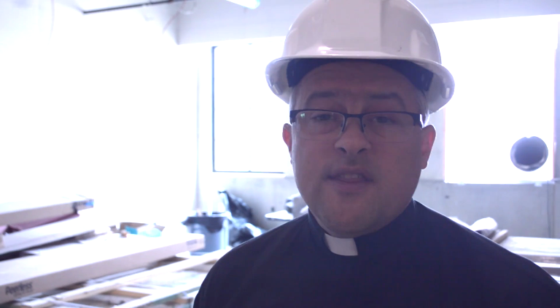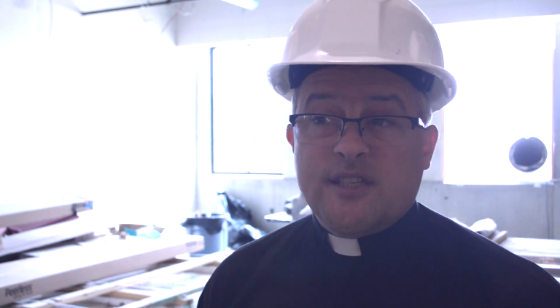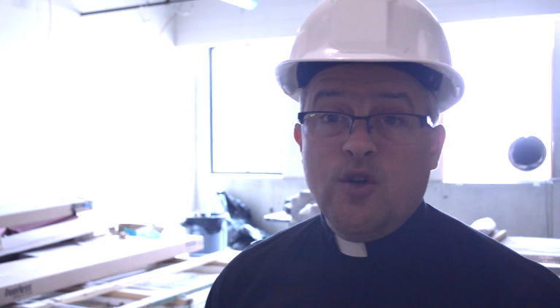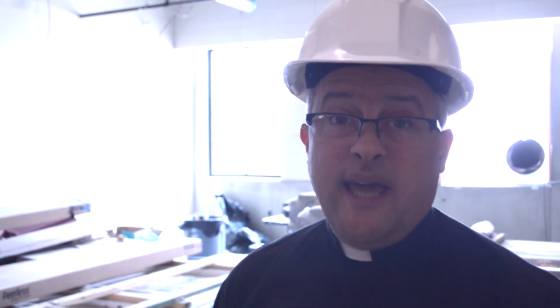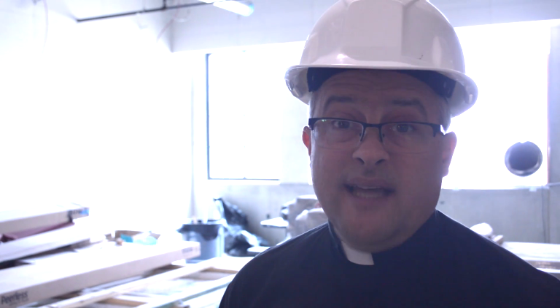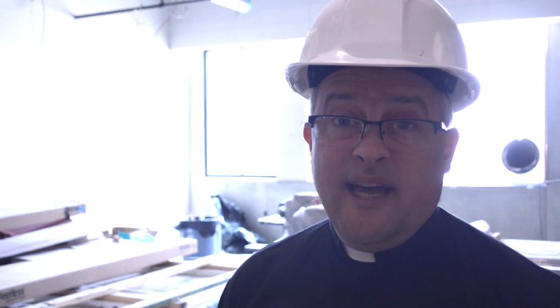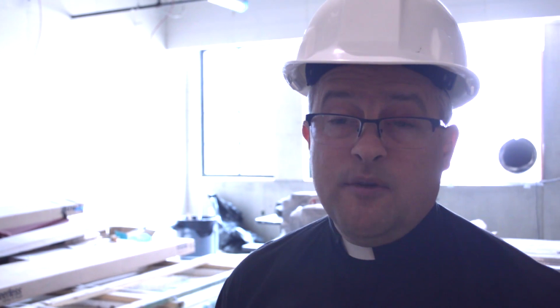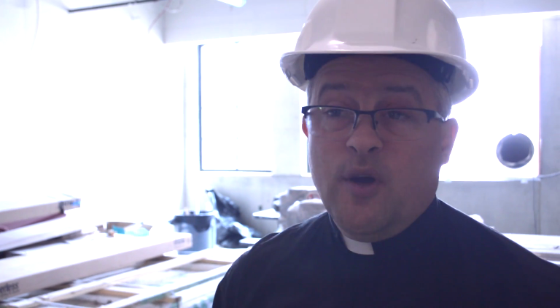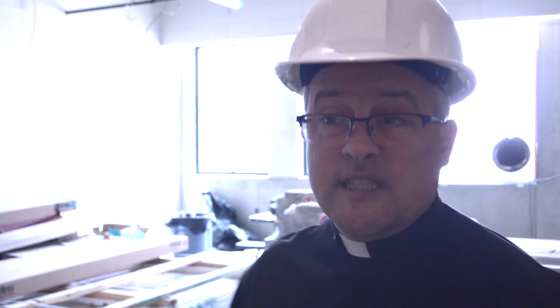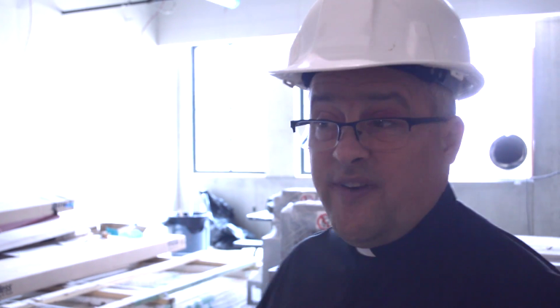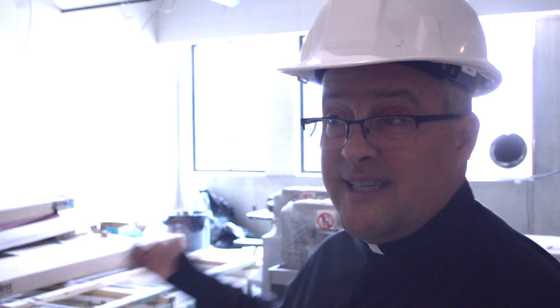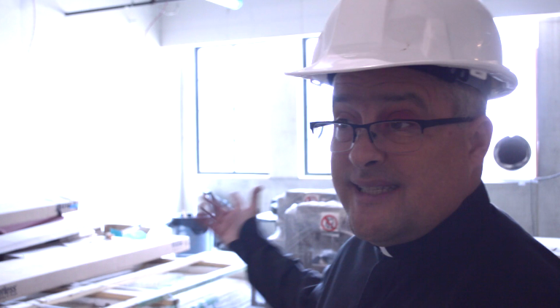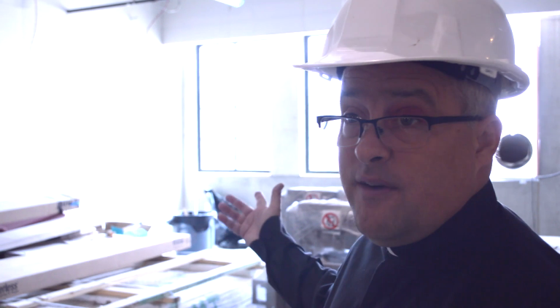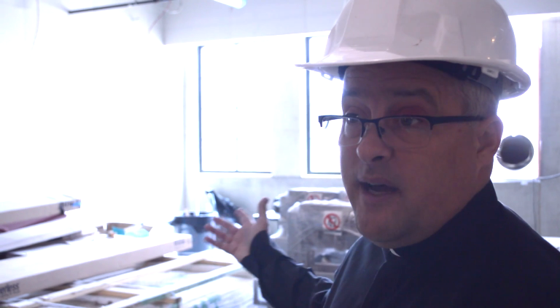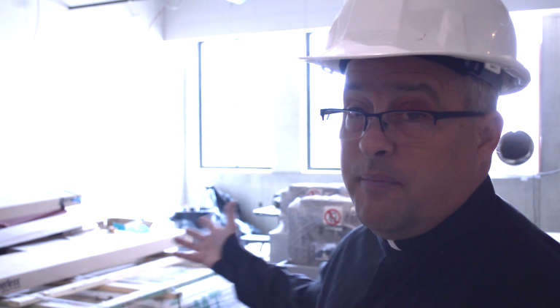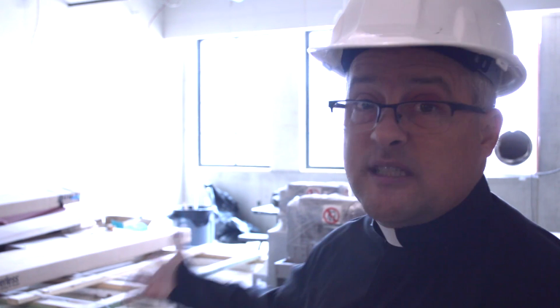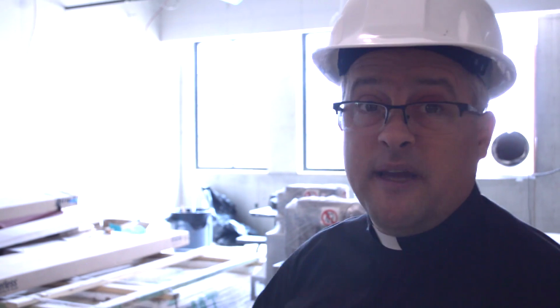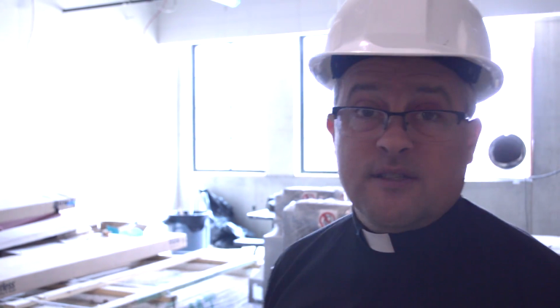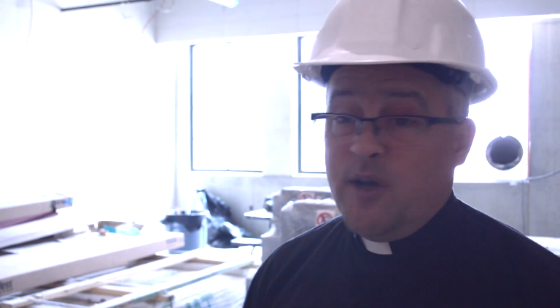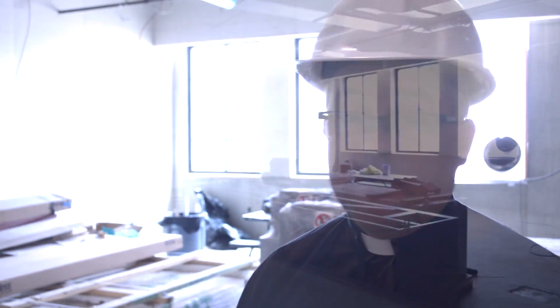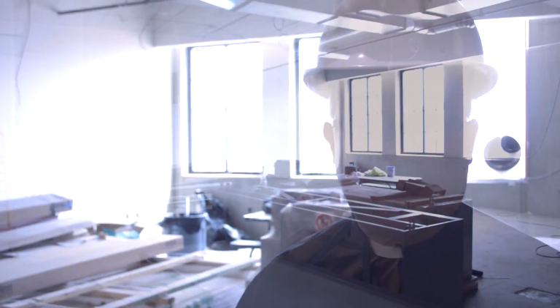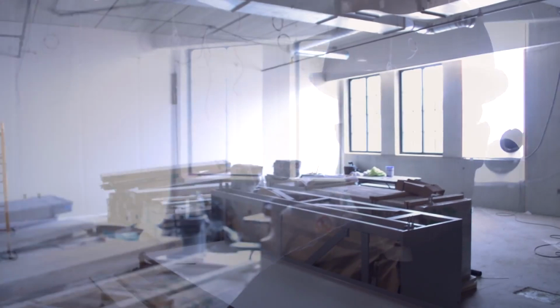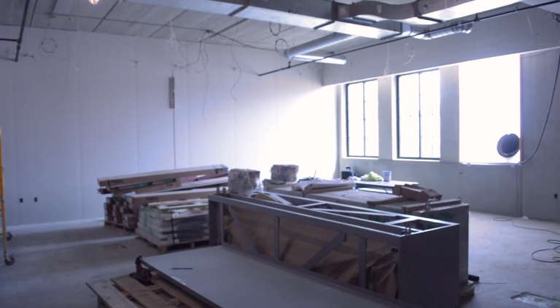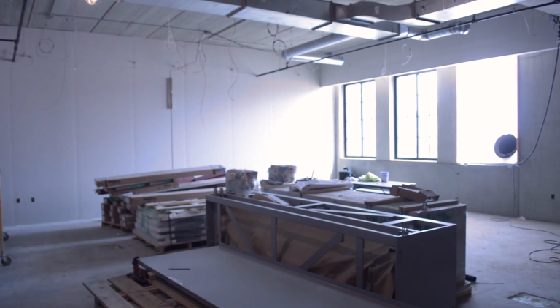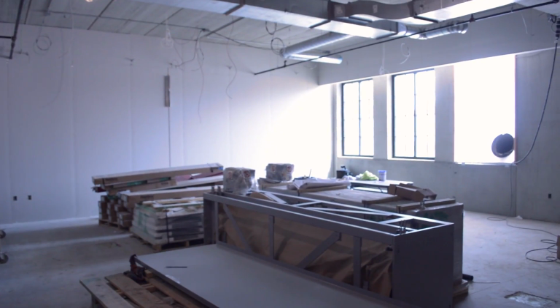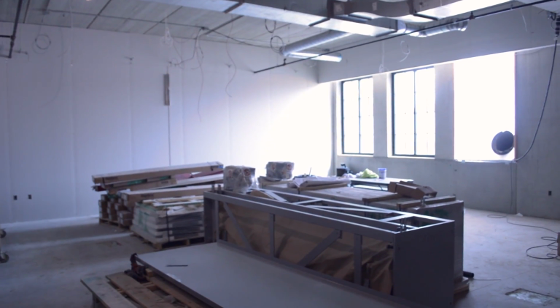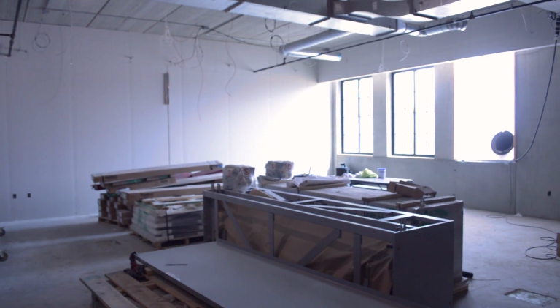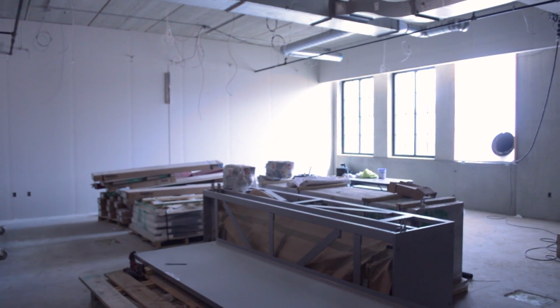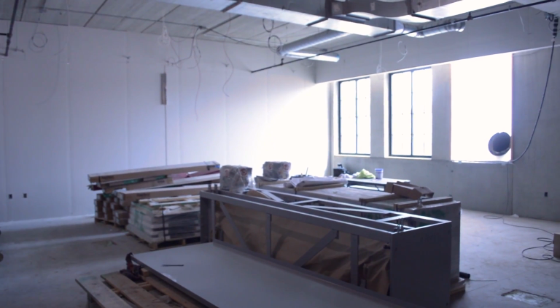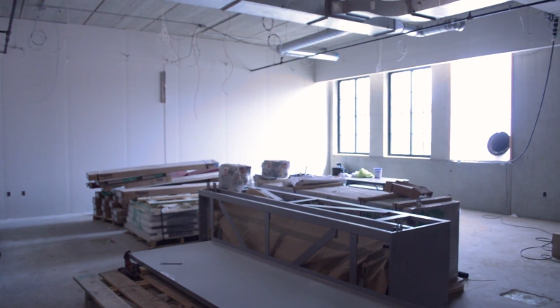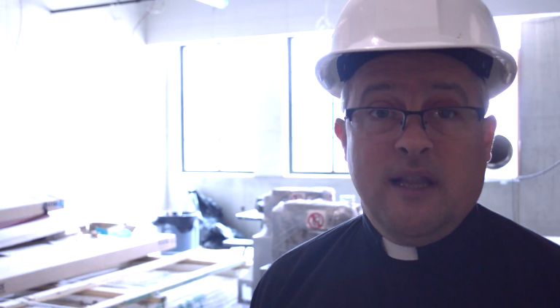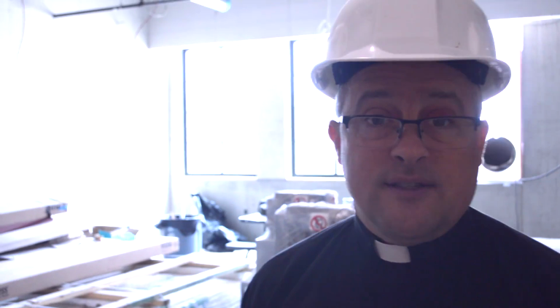This is the new CAD lab. You'll notice it's facing 7 Mile — big, open space for all of our CAD and programming classes.